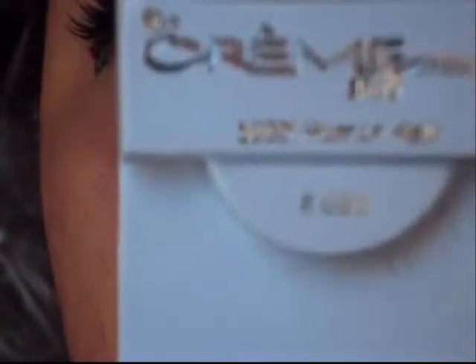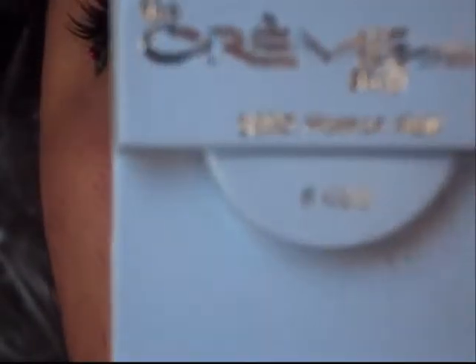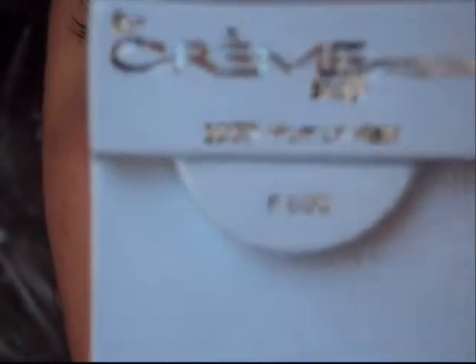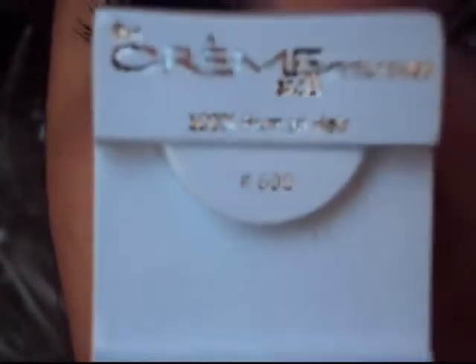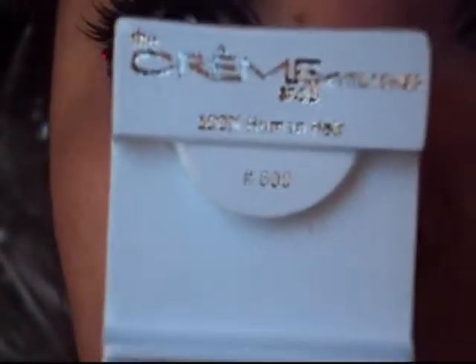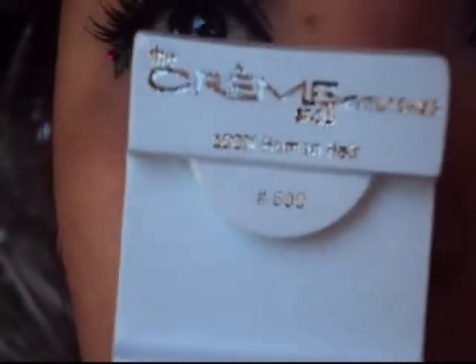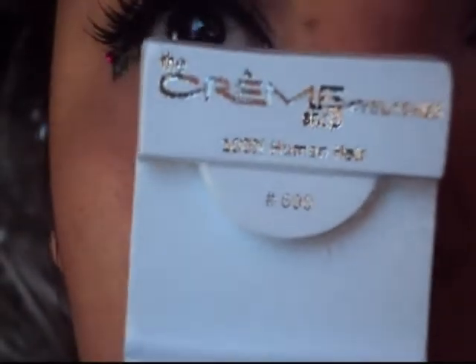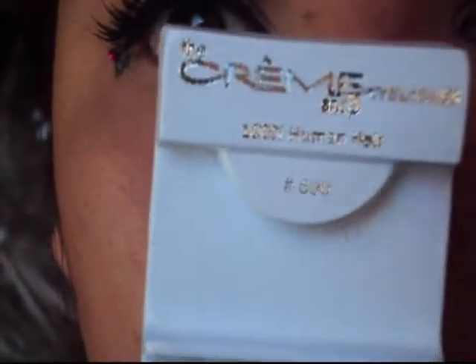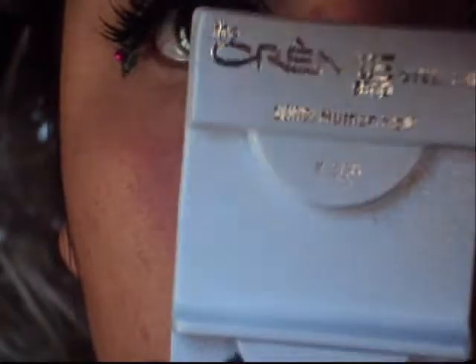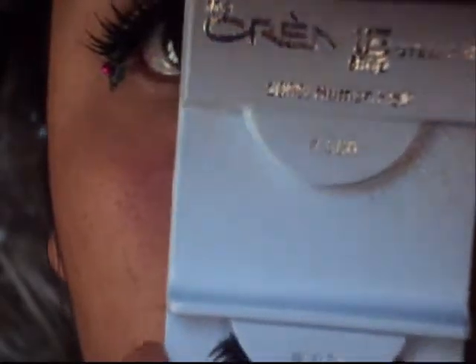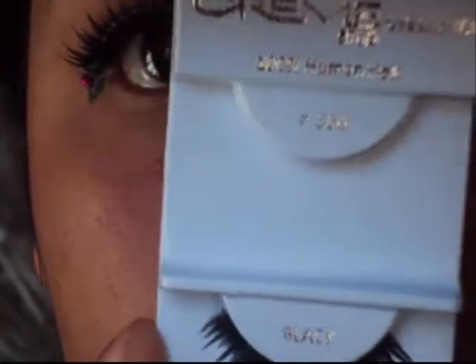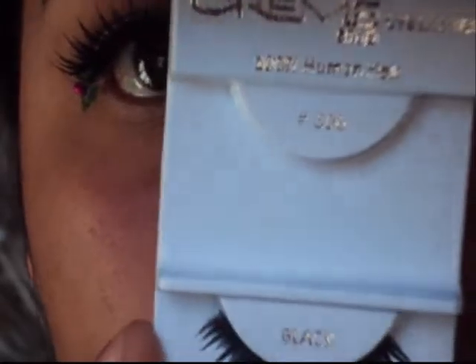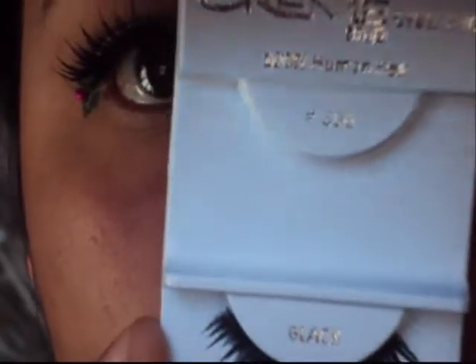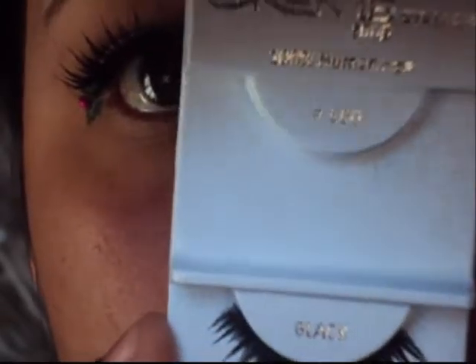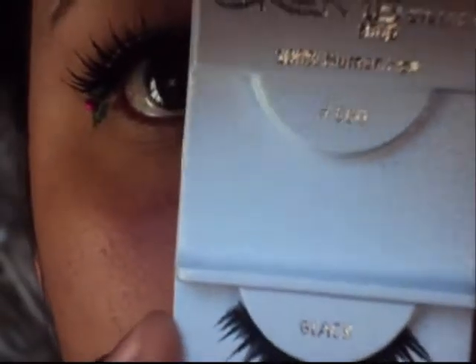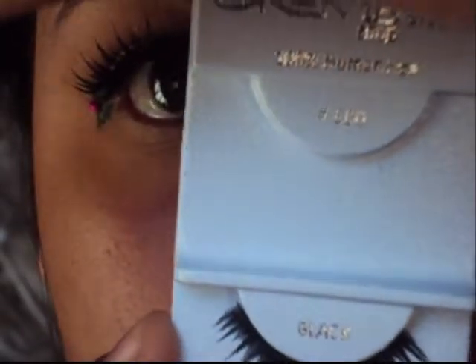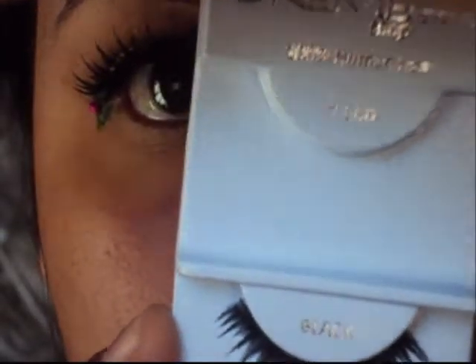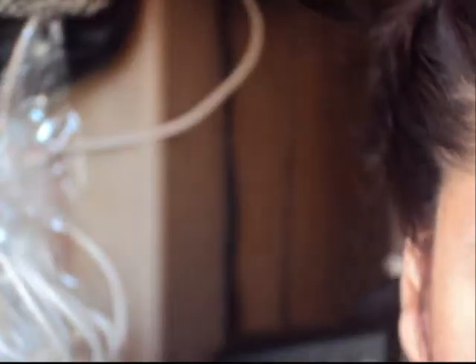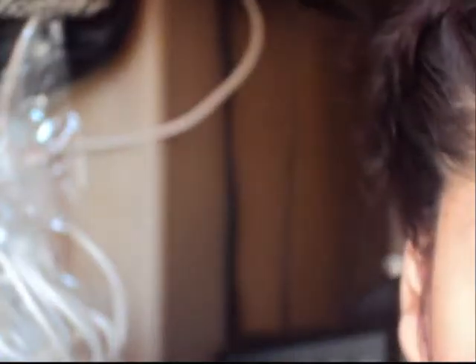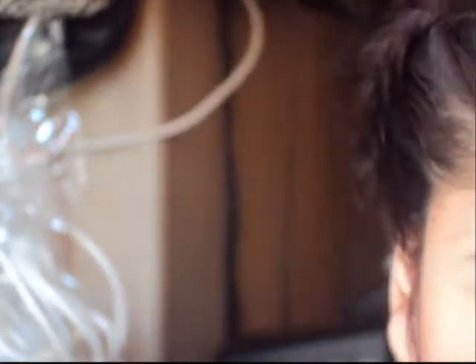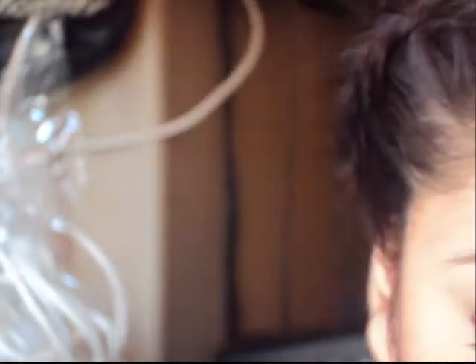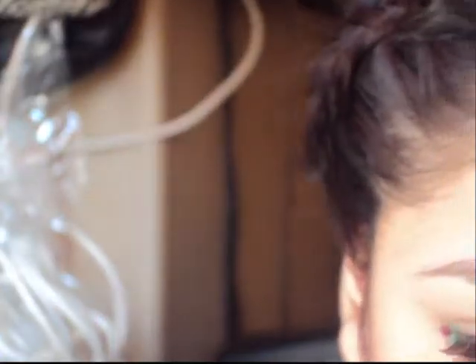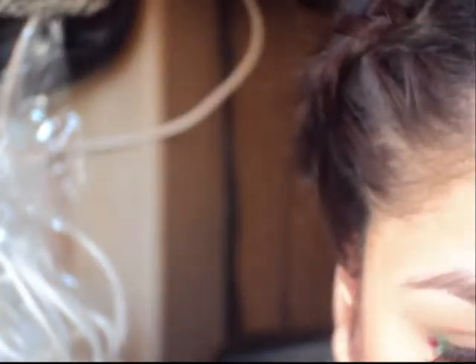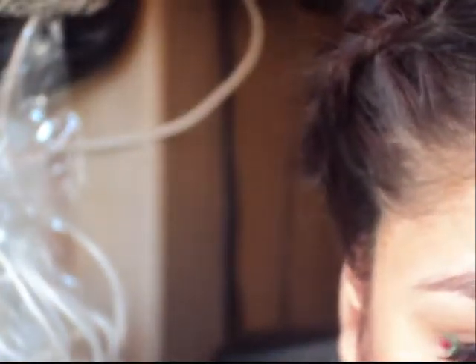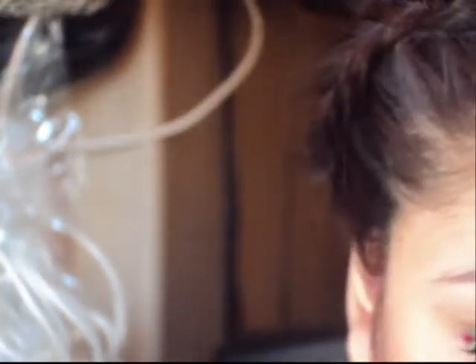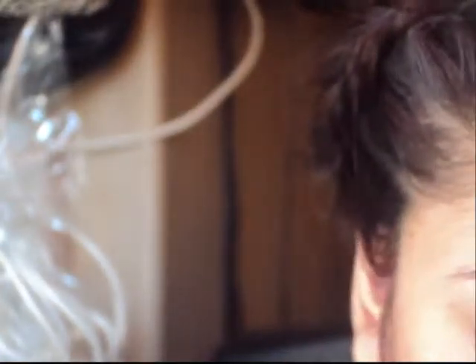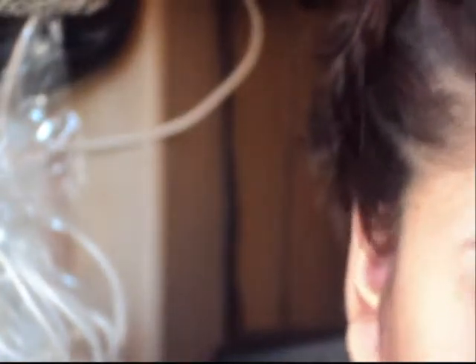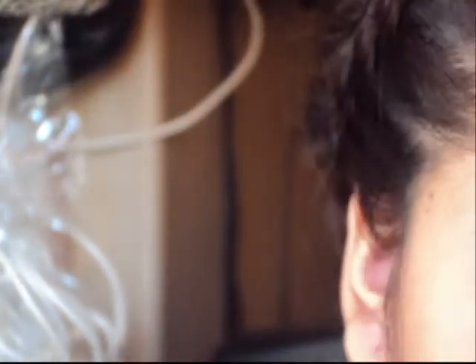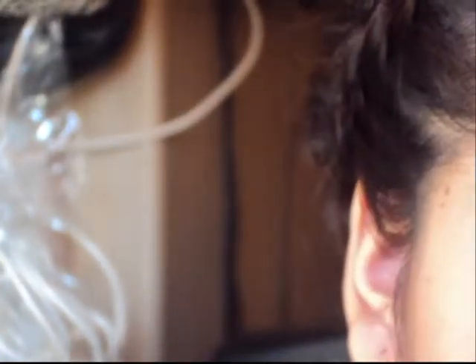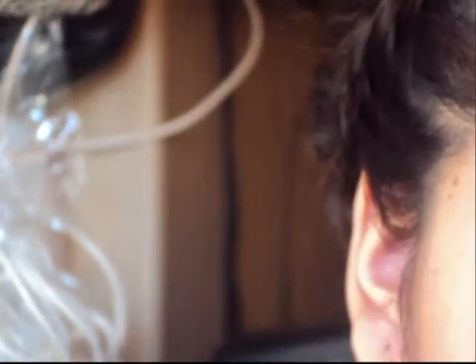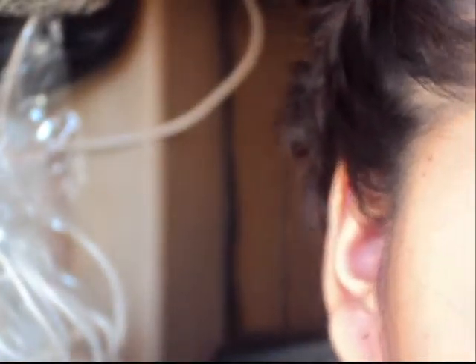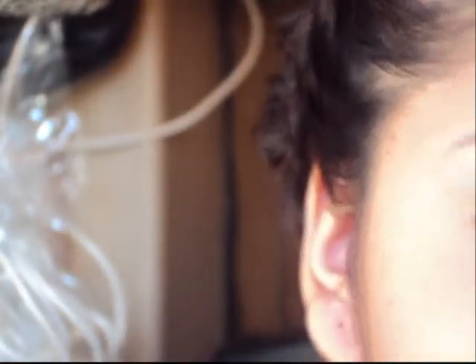I'm using these 600 creme lashes — they cost me $1.29, so it's not that expensive.